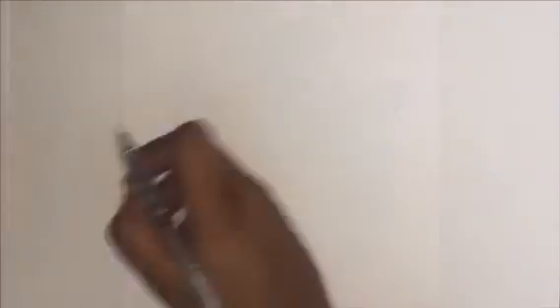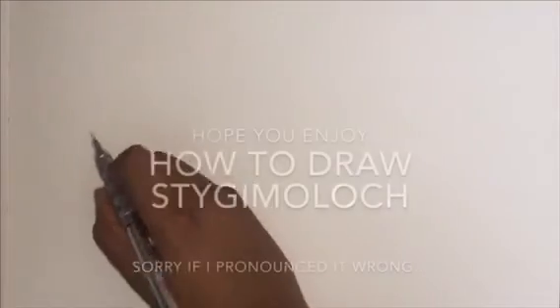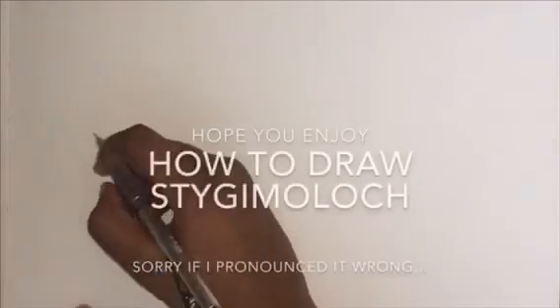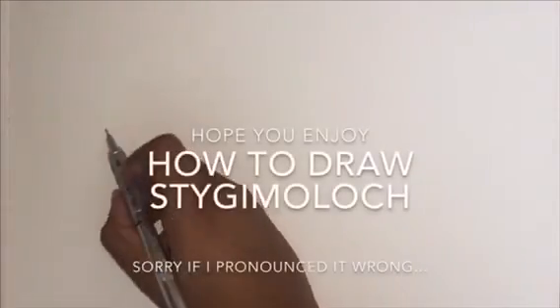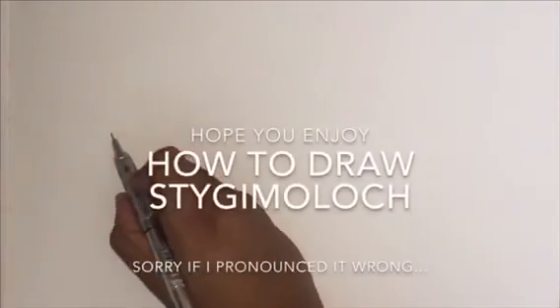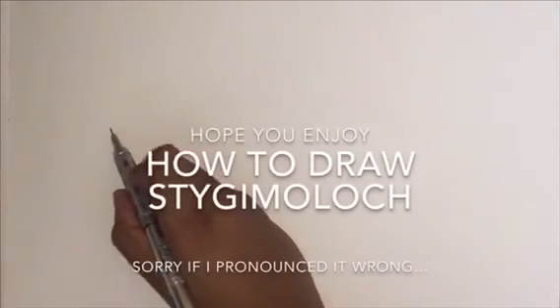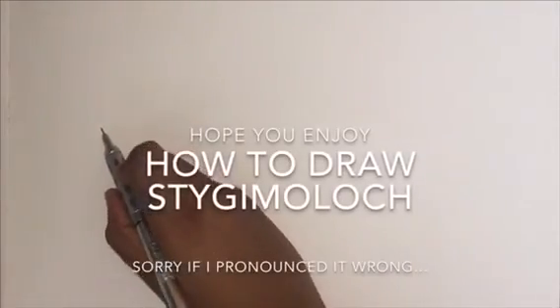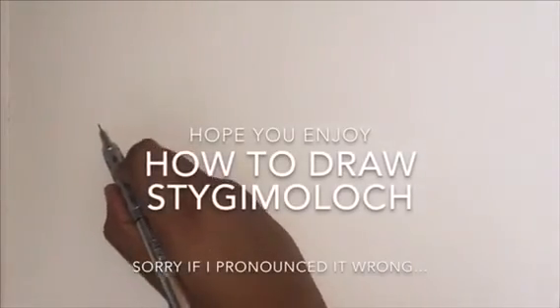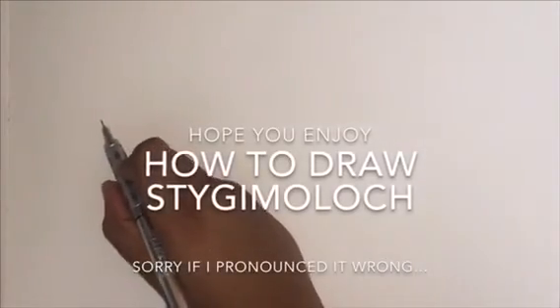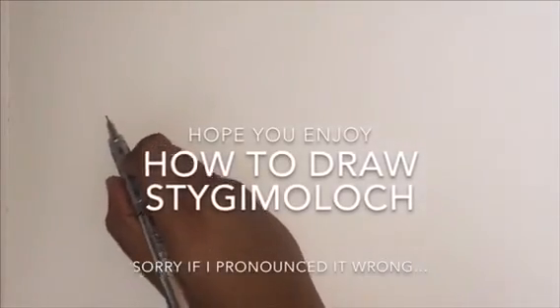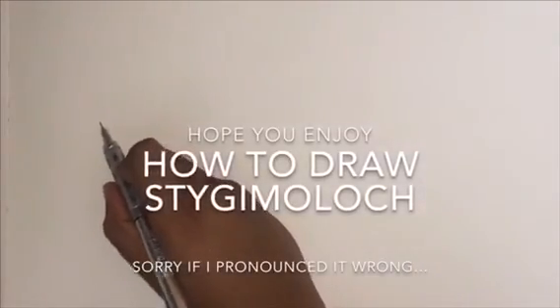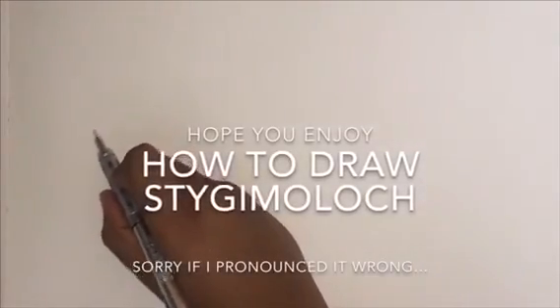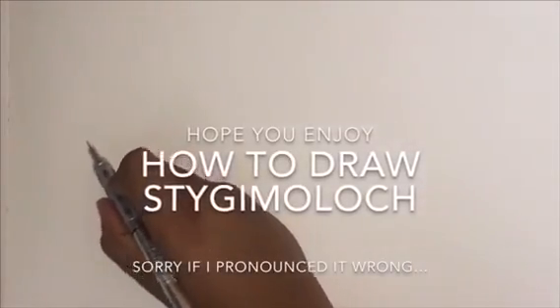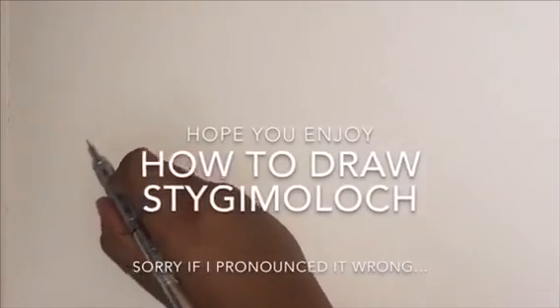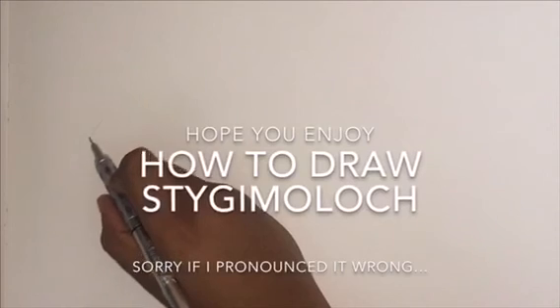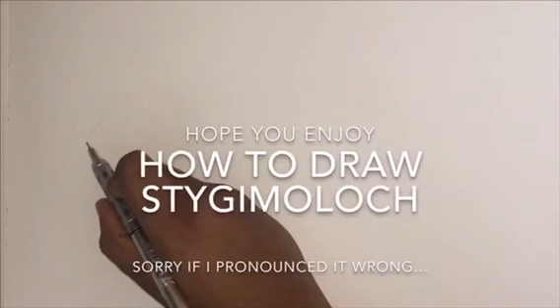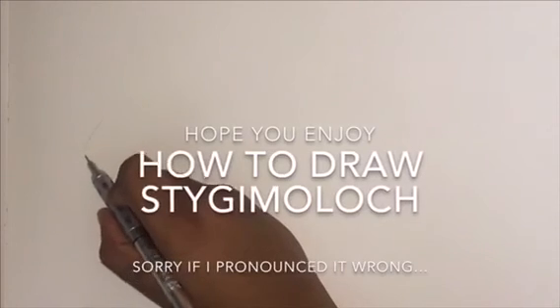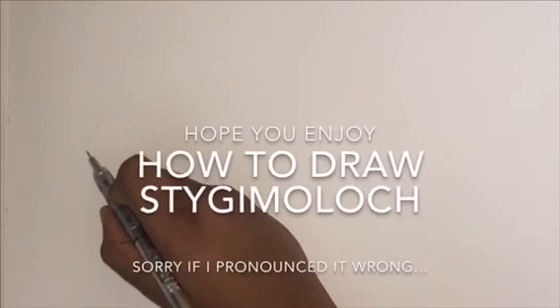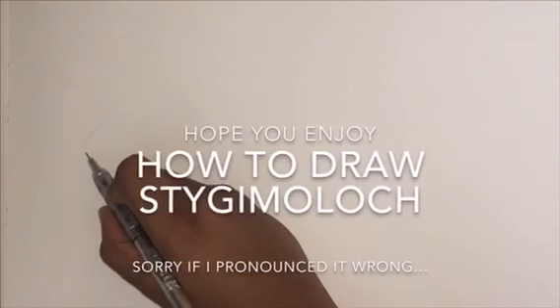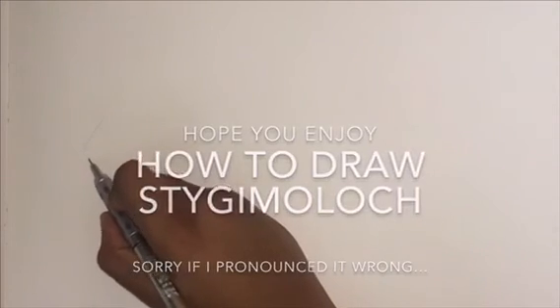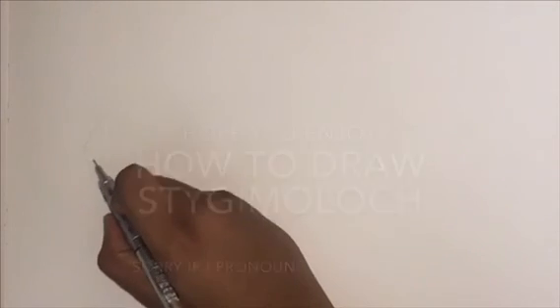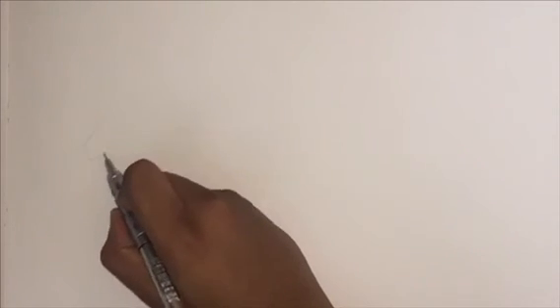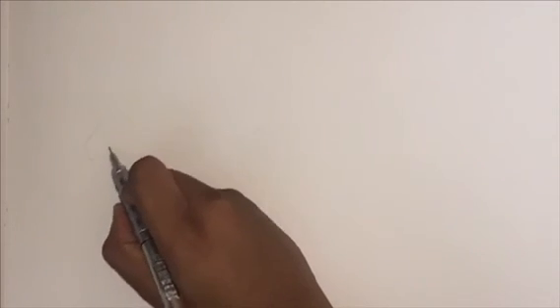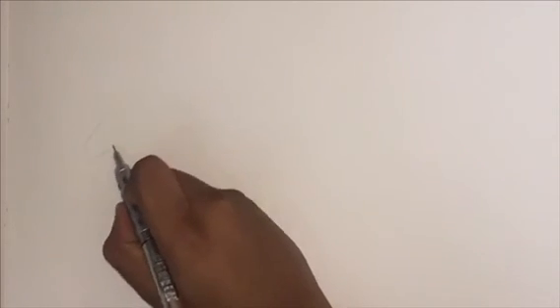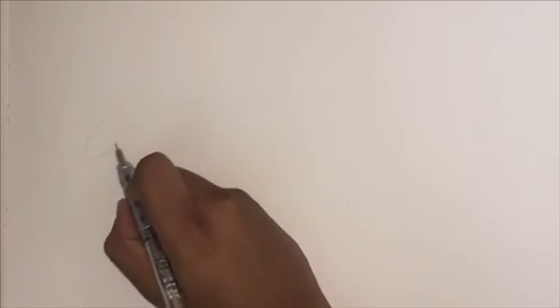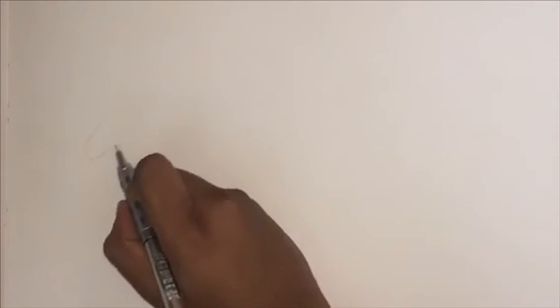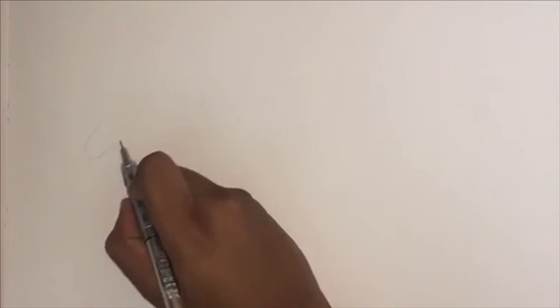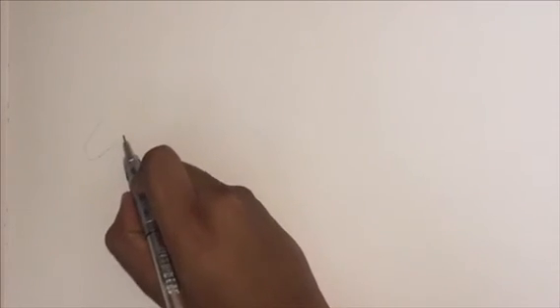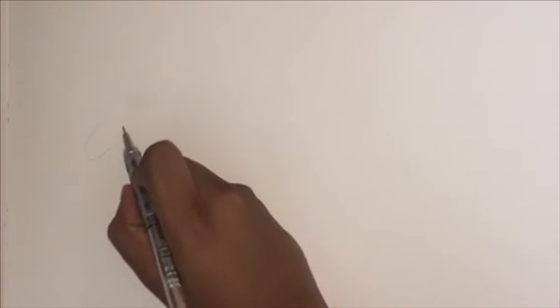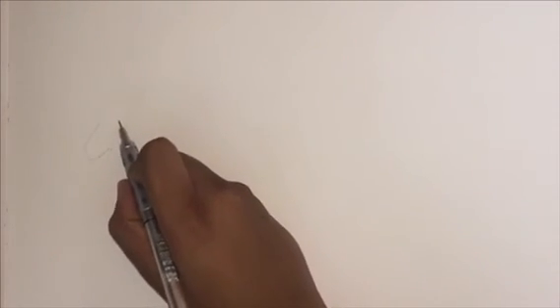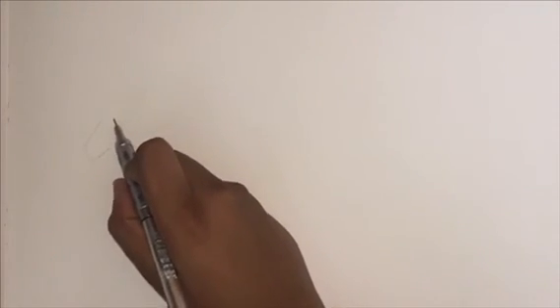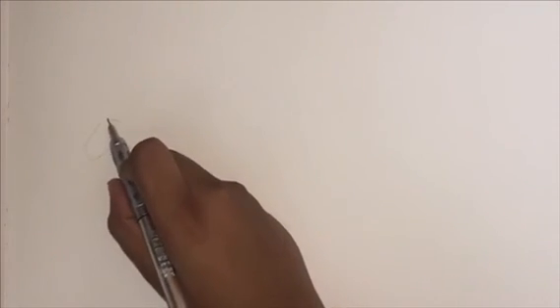Hey guys, it's Ben the Hen here and today we're going to be drawing the Stygimoloch from Jurassic World Fallen Kingdom. So let's get started.